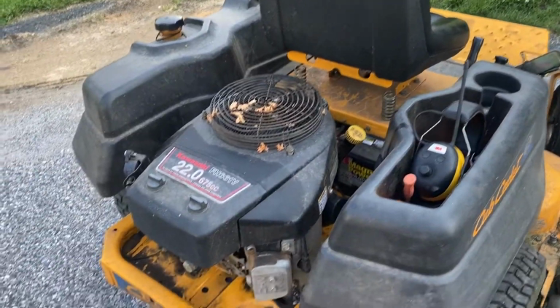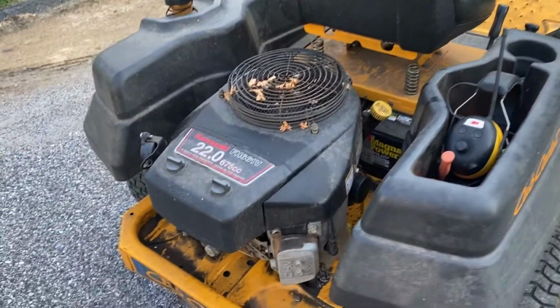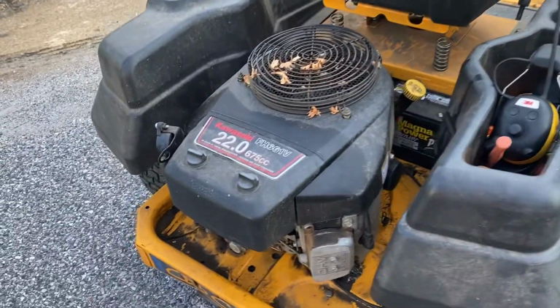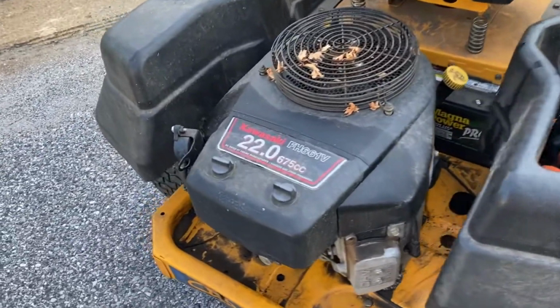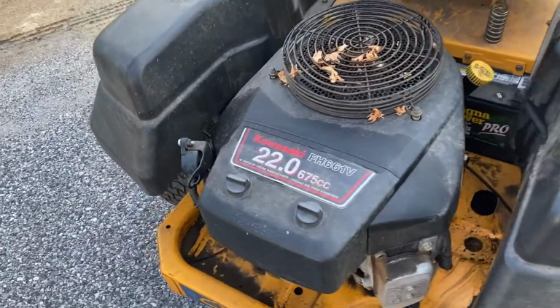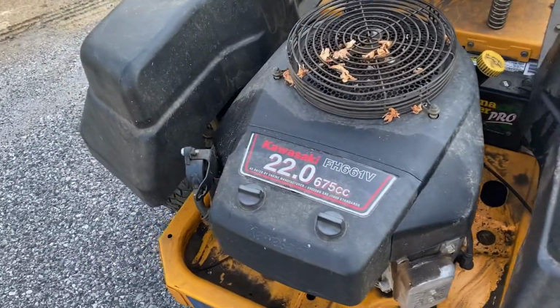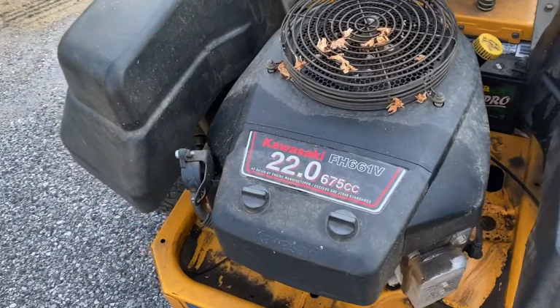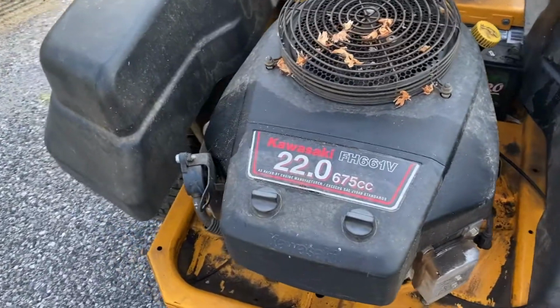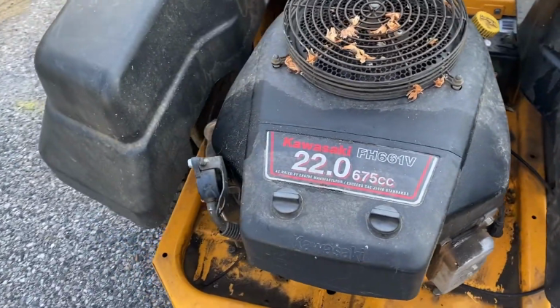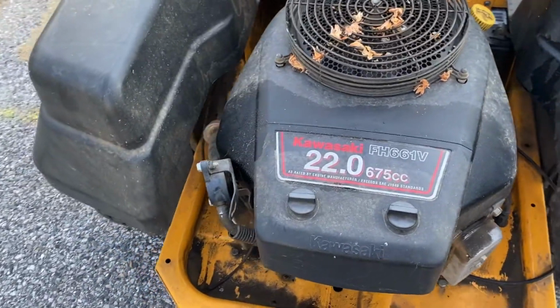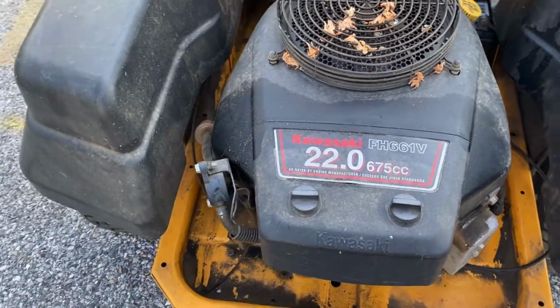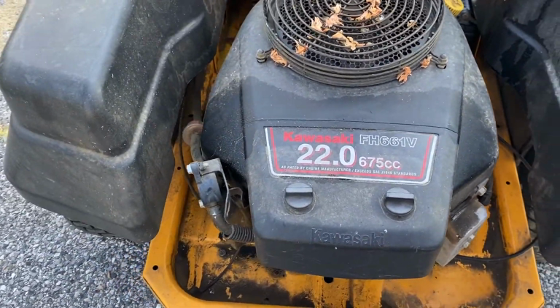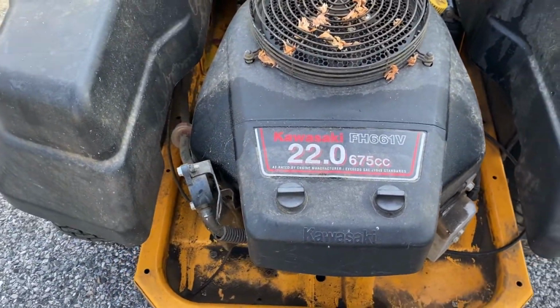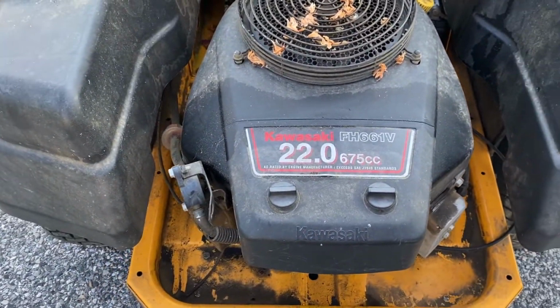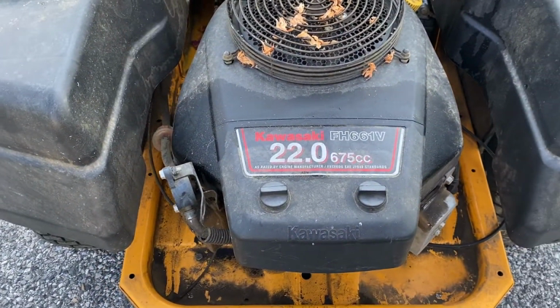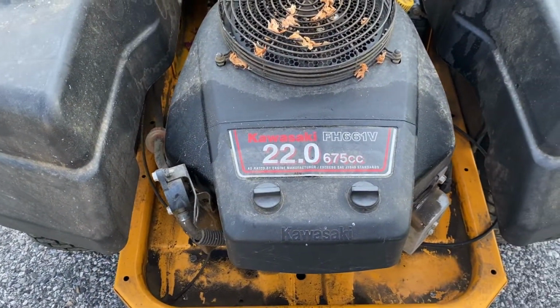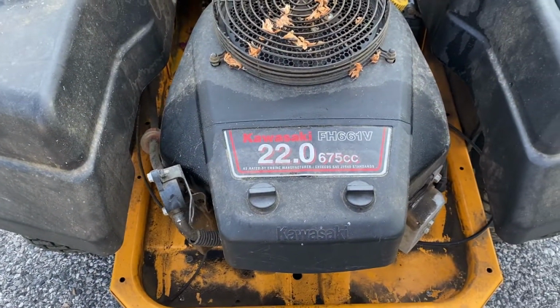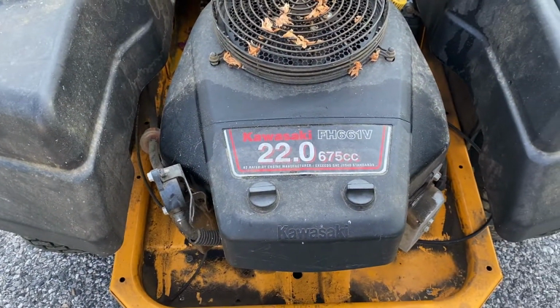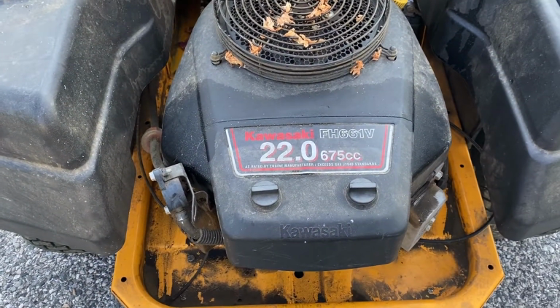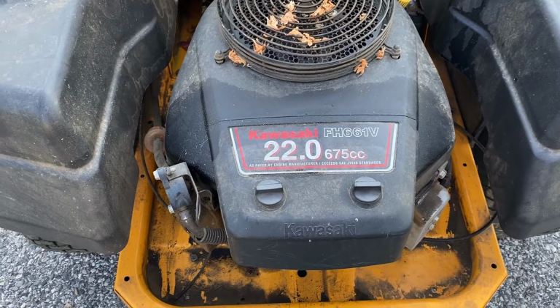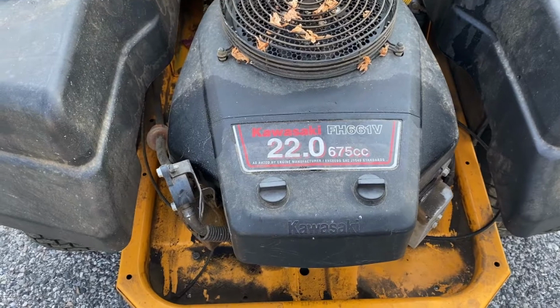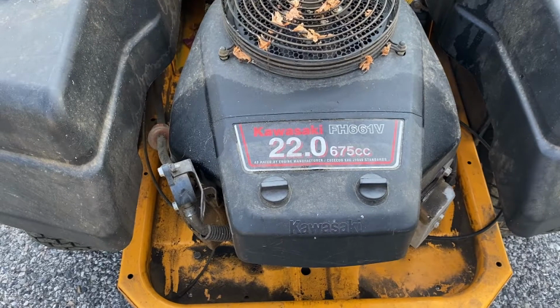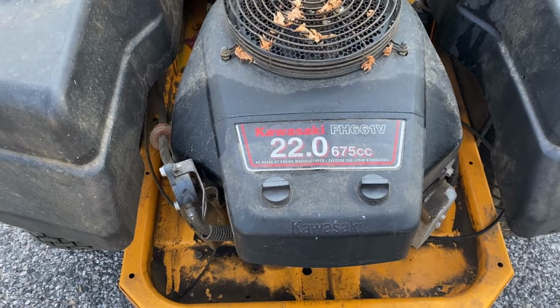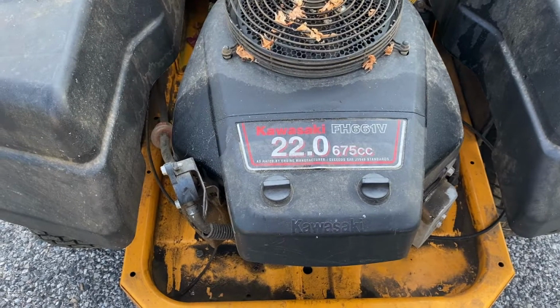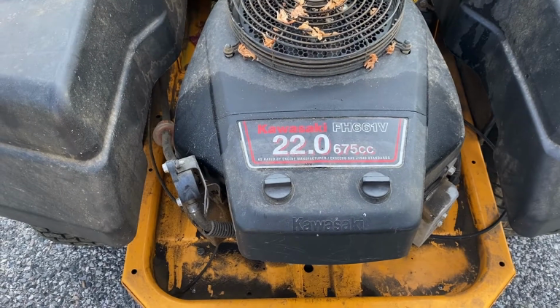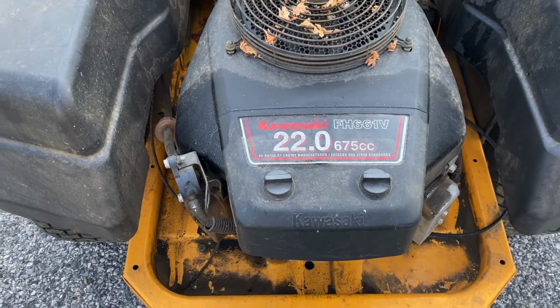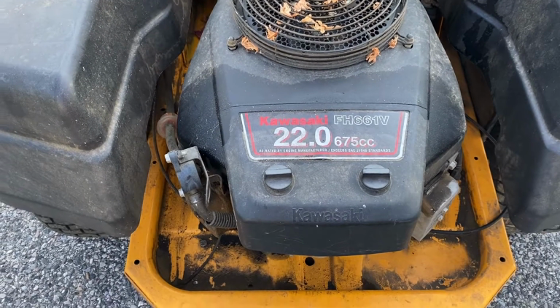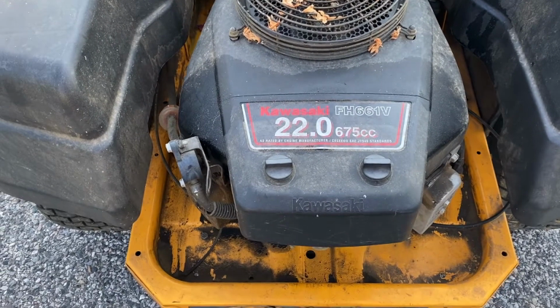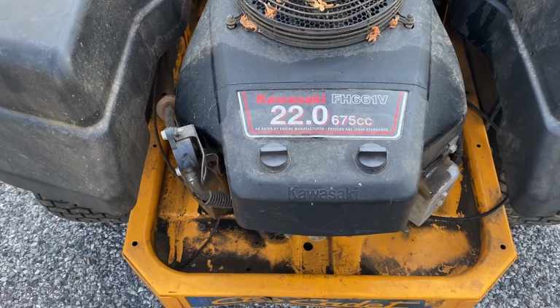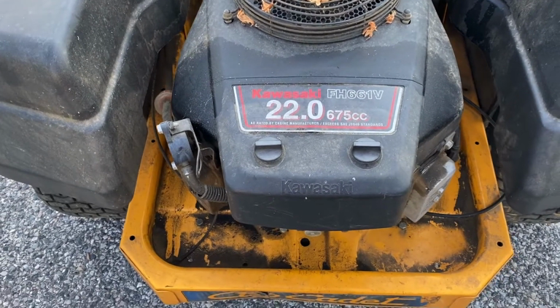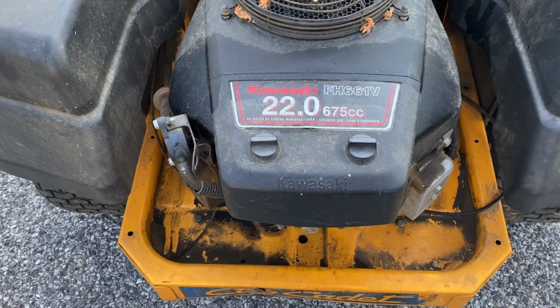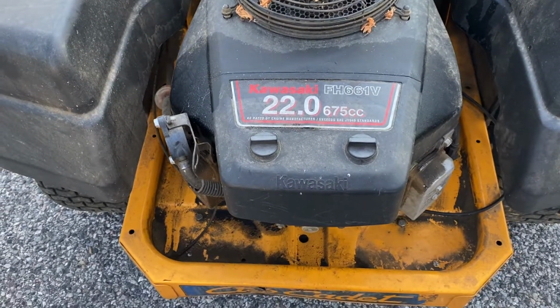Looking in the back, it has a Kawasaki FH661V engine, so I'll be doing some work on that today.